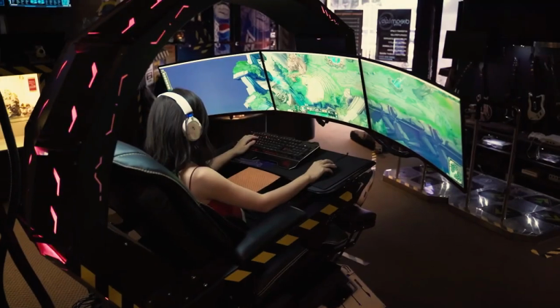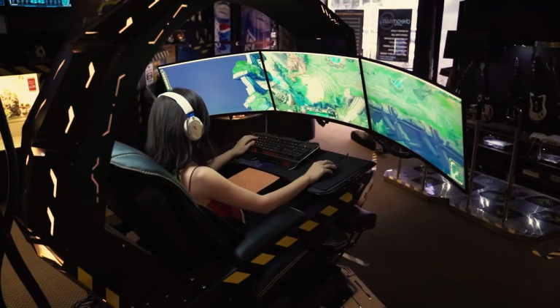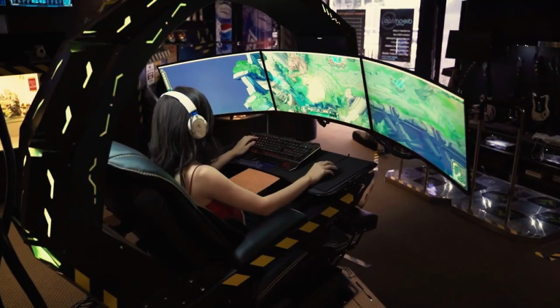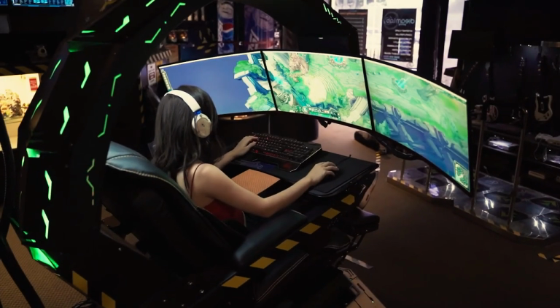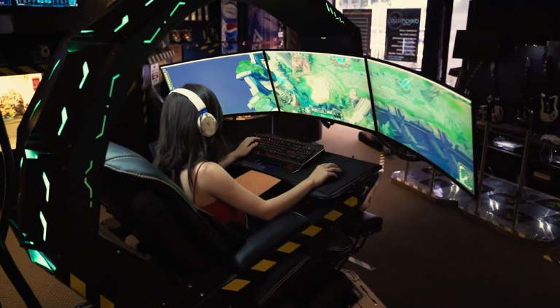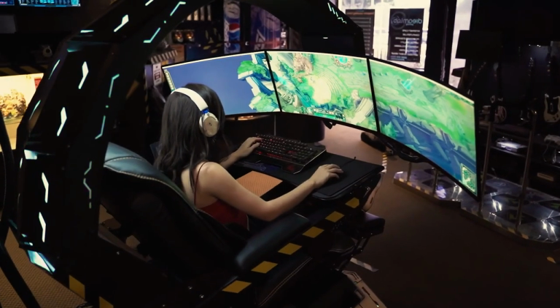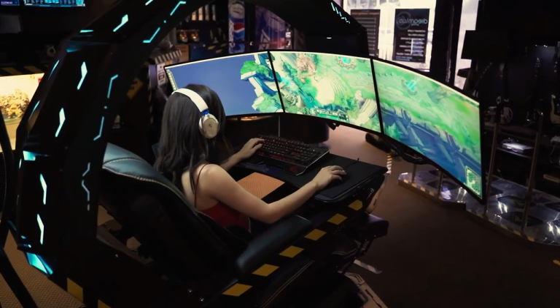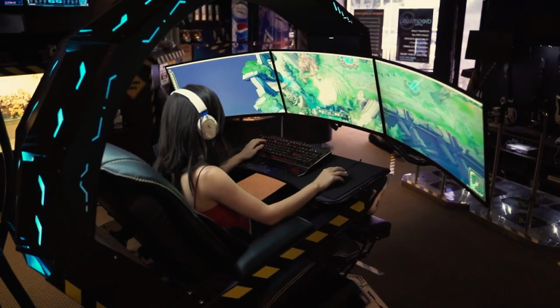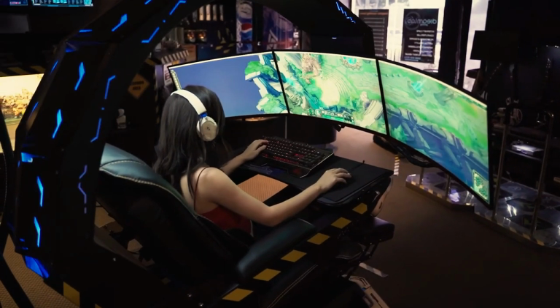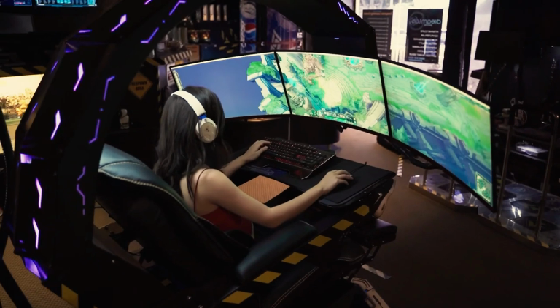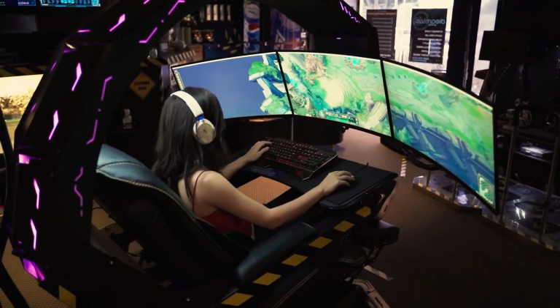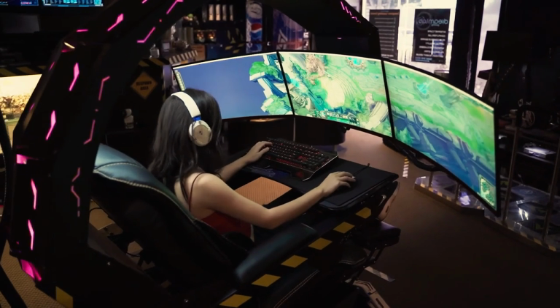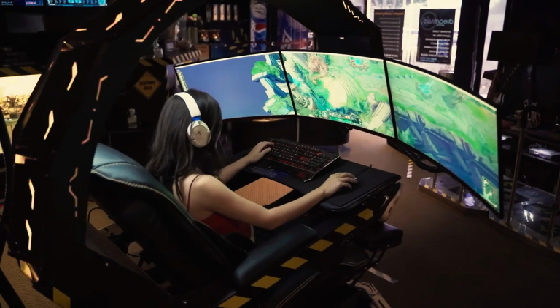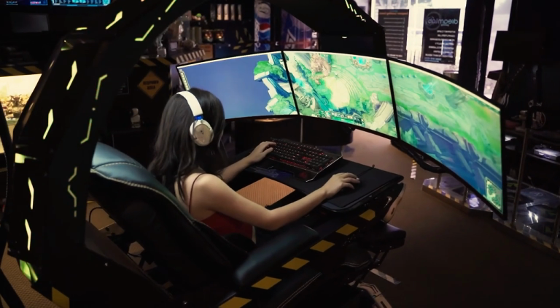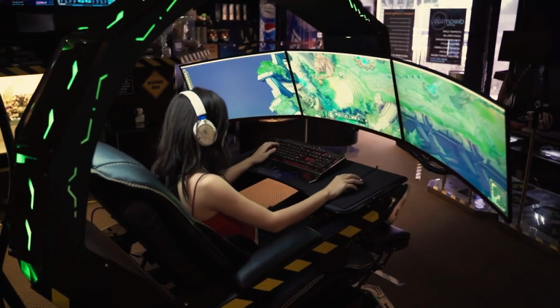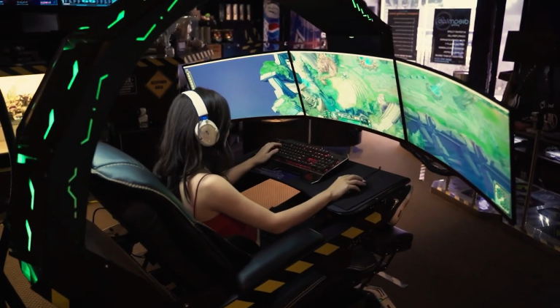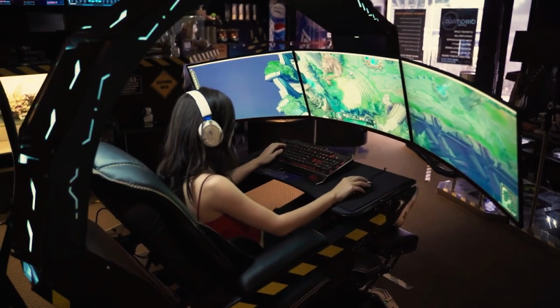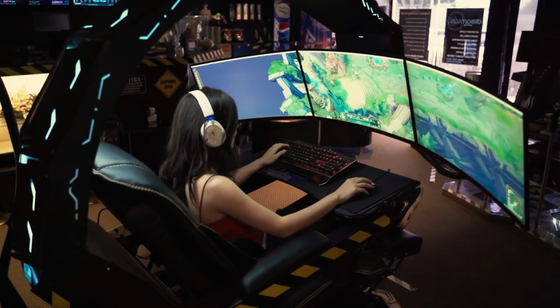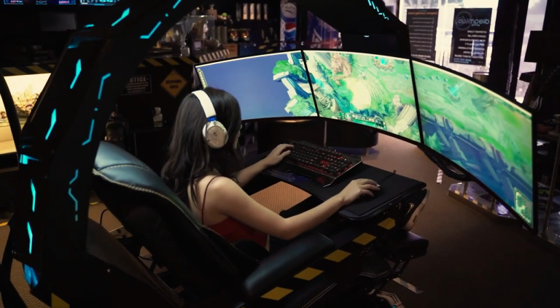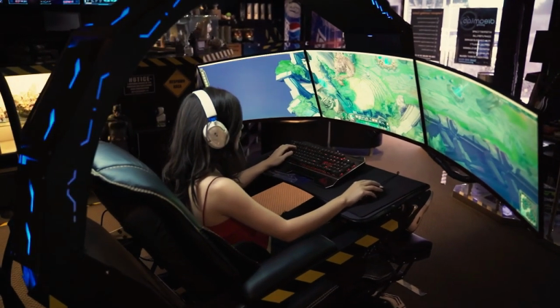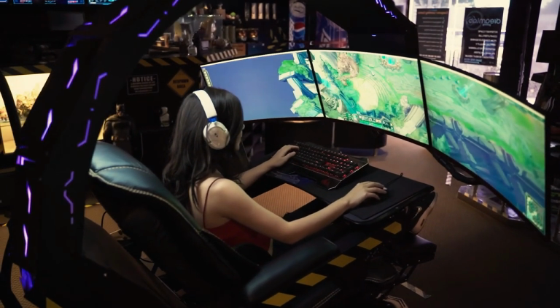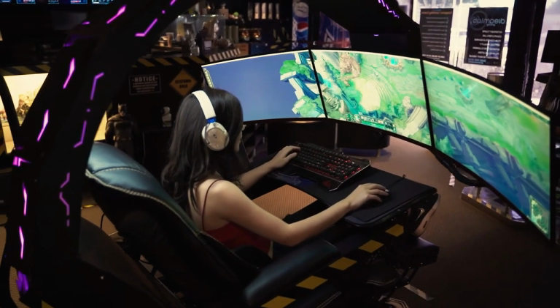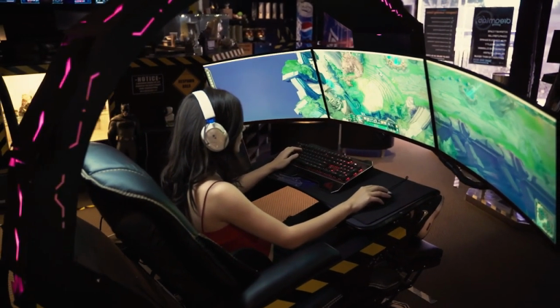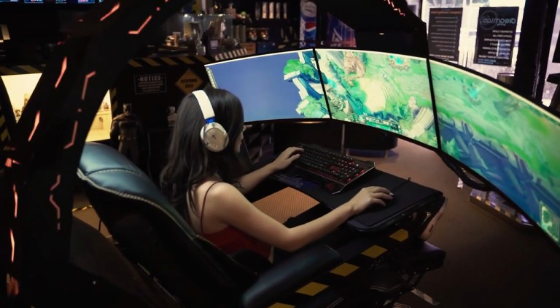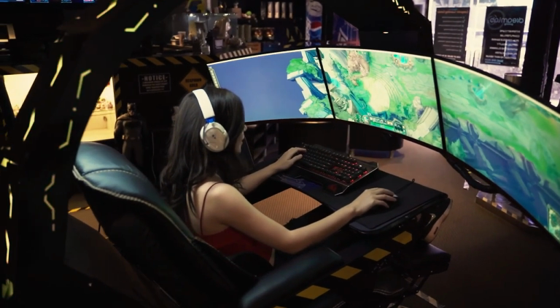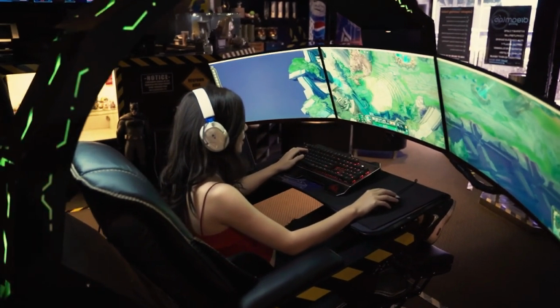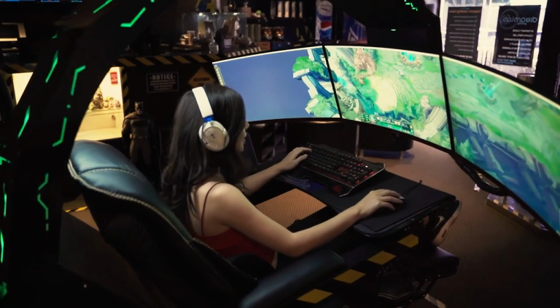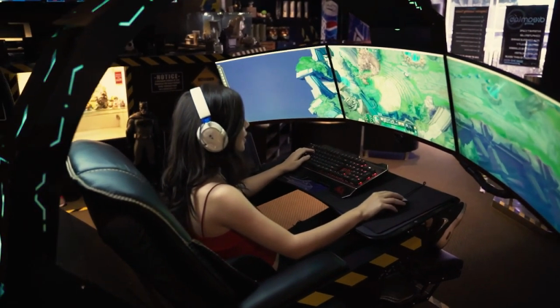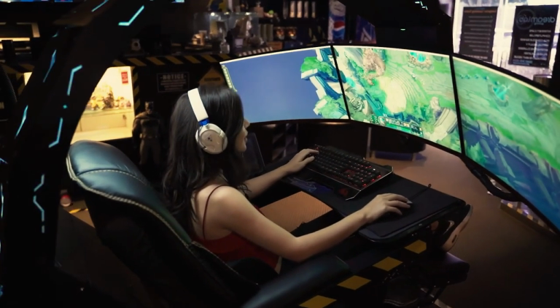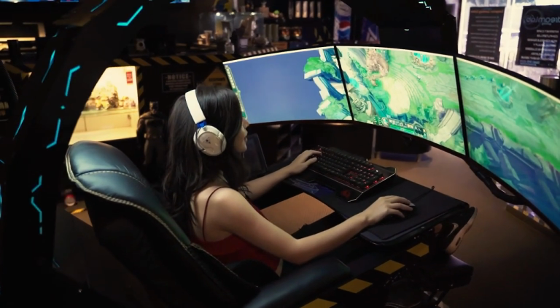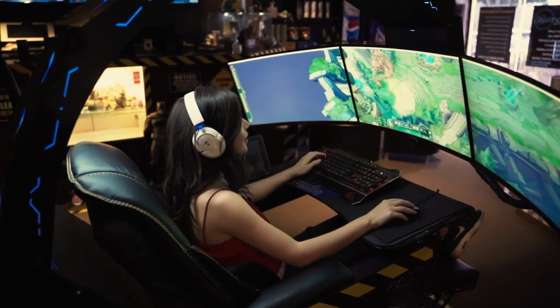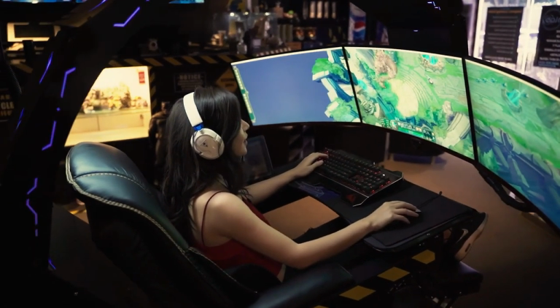Here are our top curved gaming monitors with the most outstanding features. All product links are in the description.